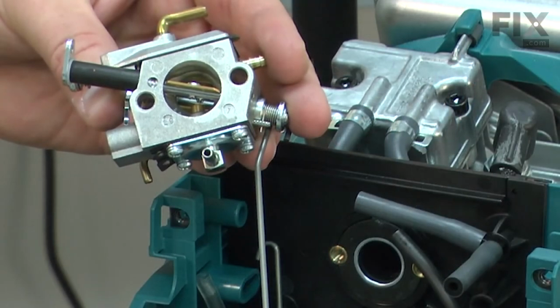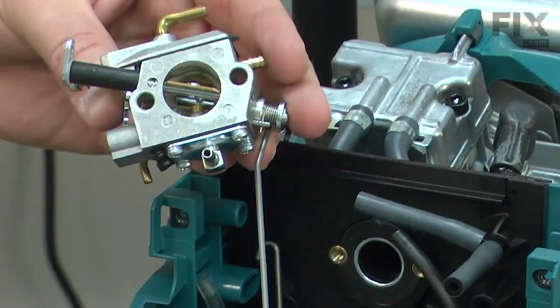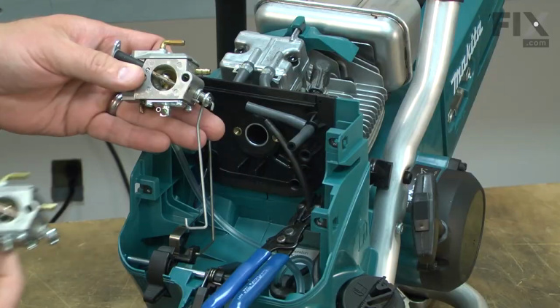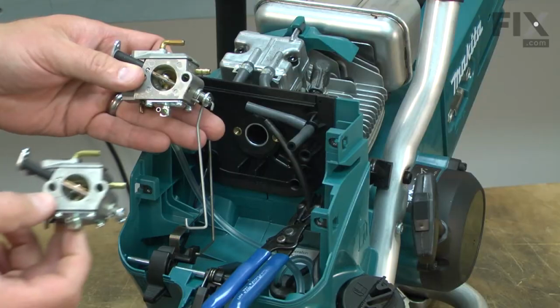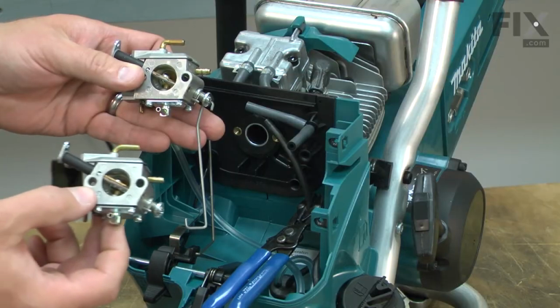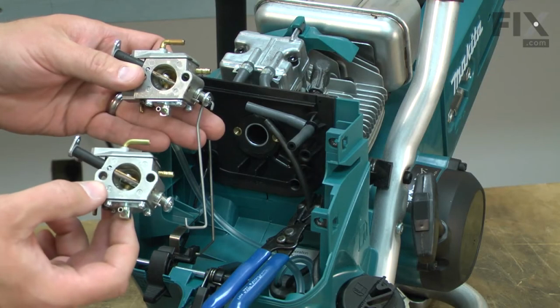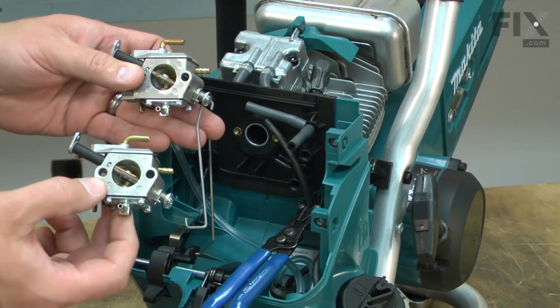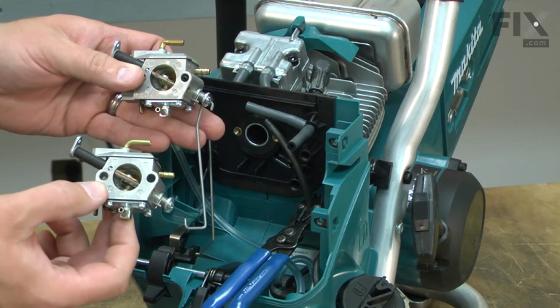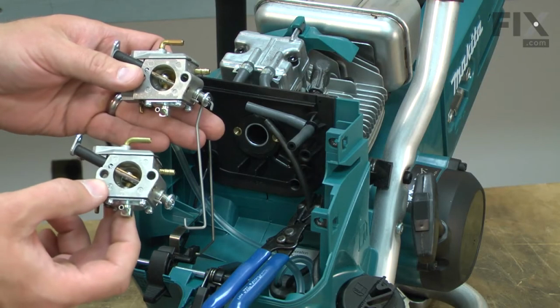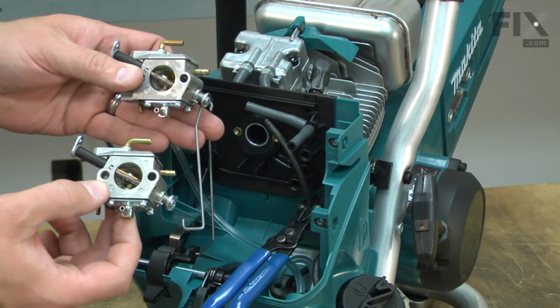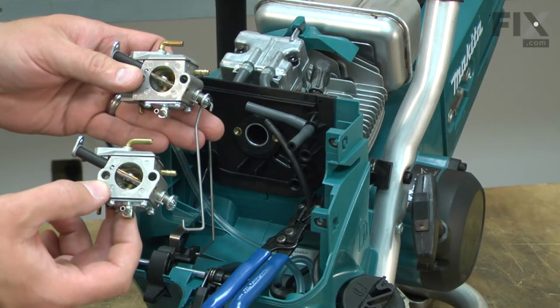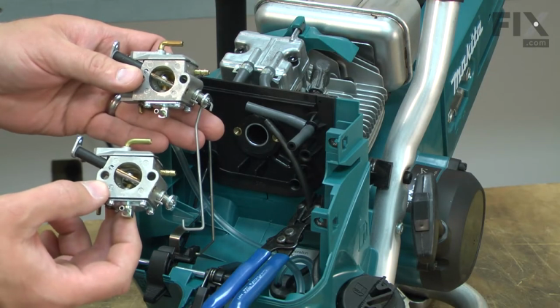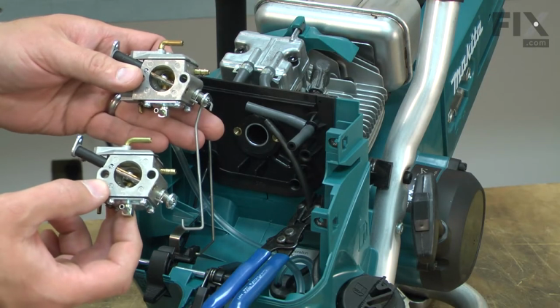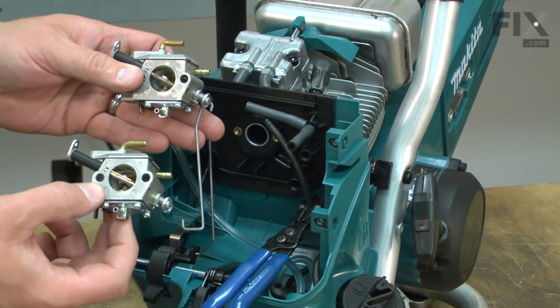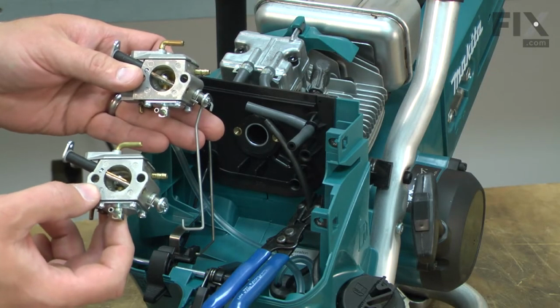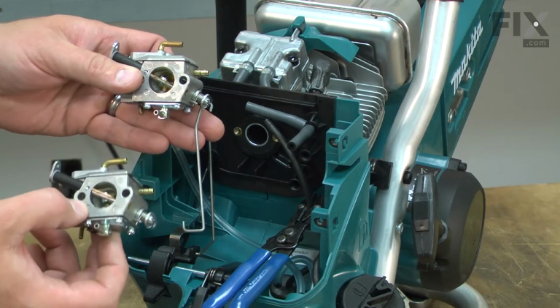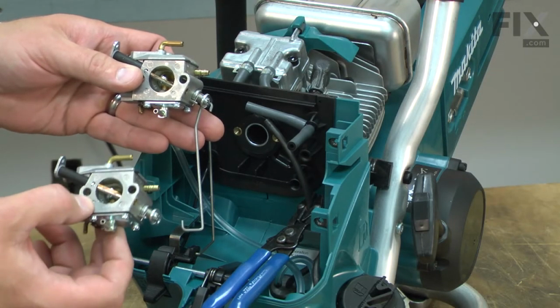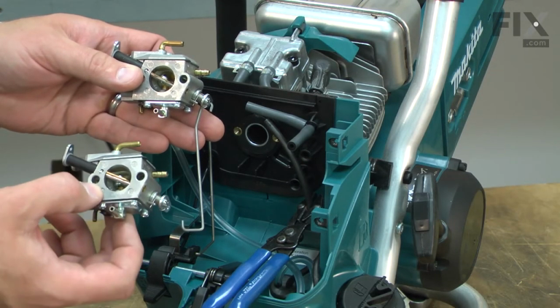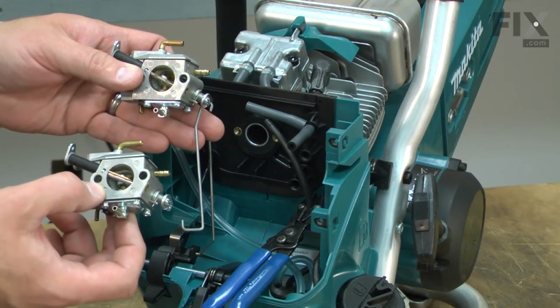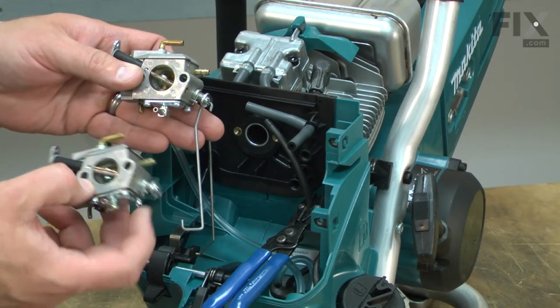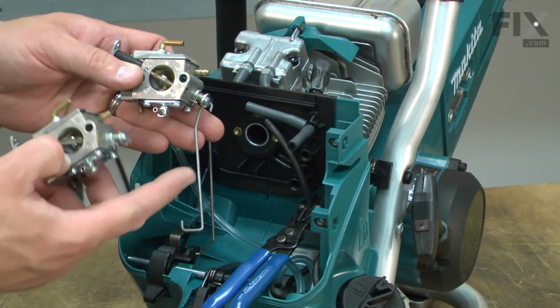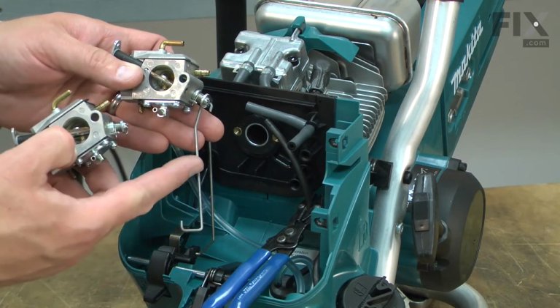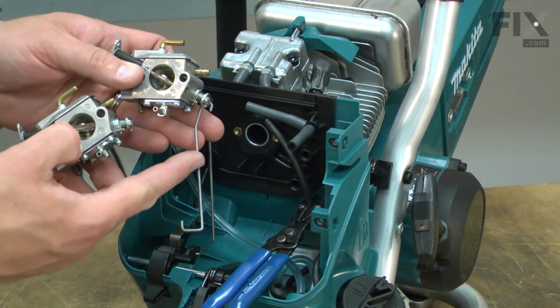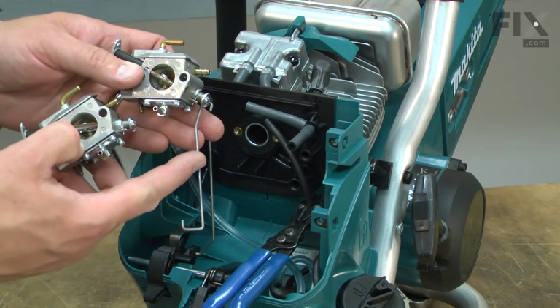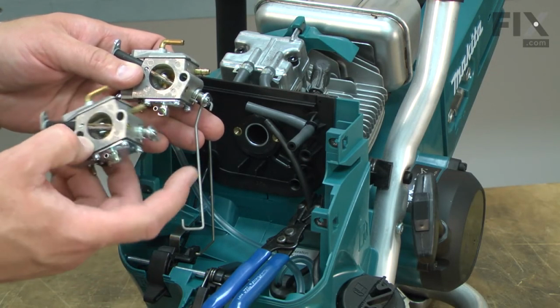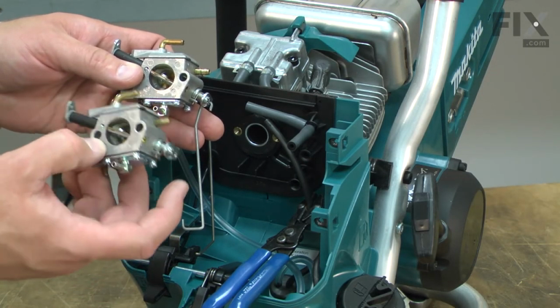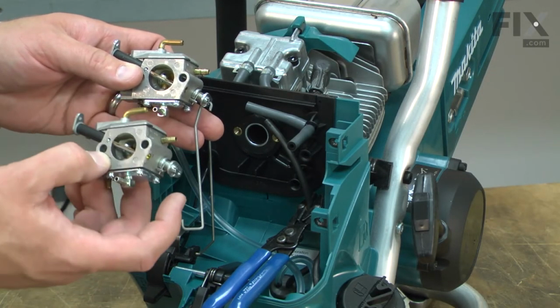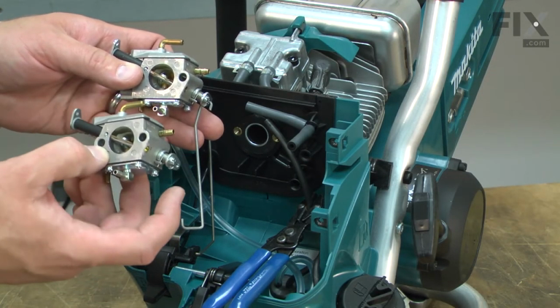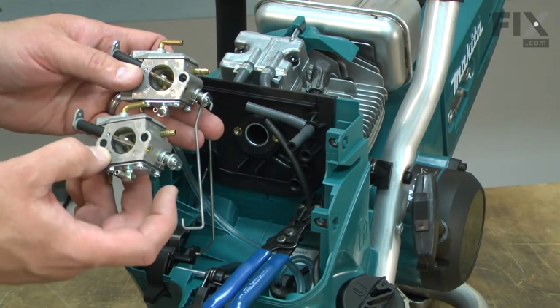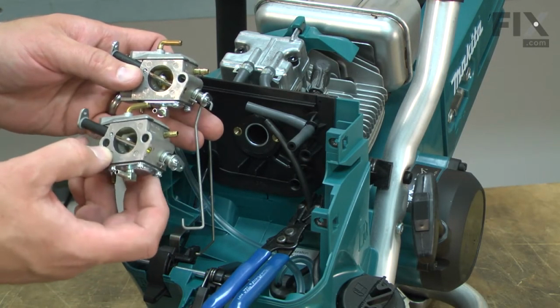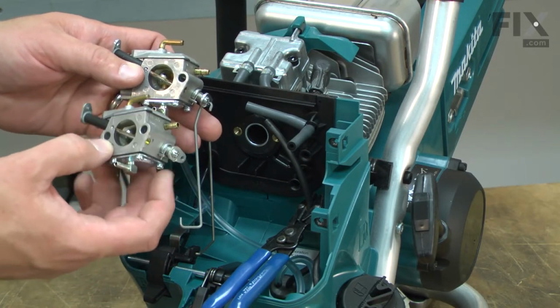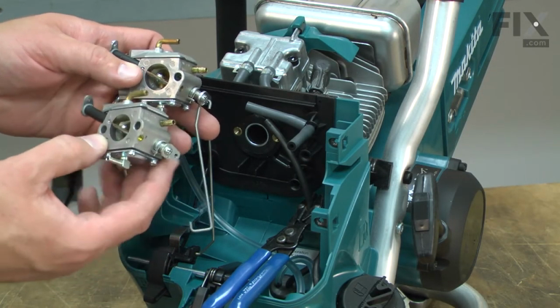Here I have the new carburetor. First I'll transfer the throttle linkage over to the new carb.